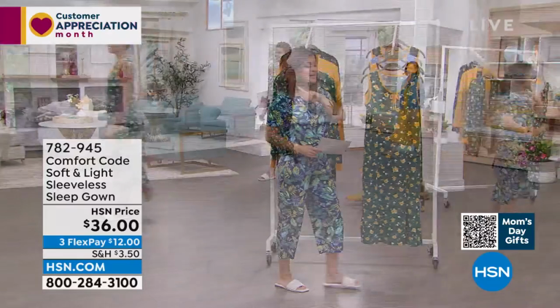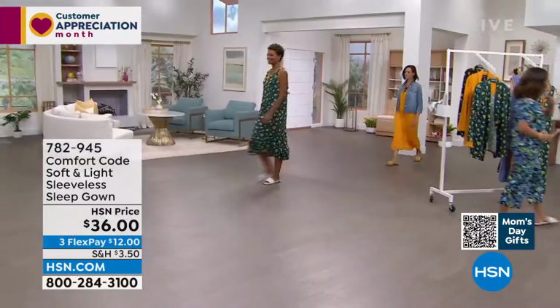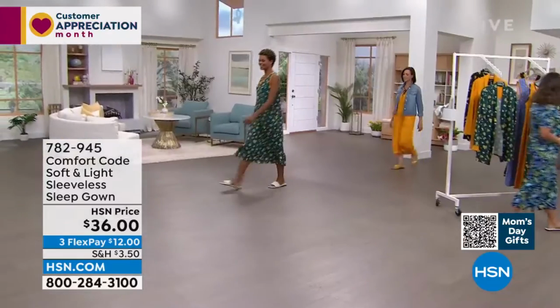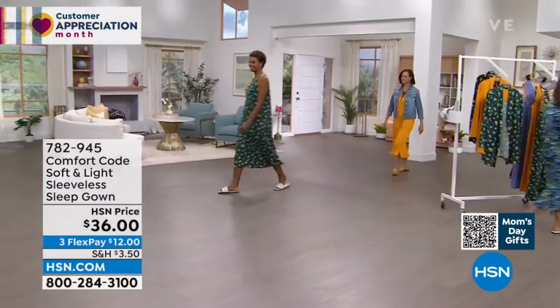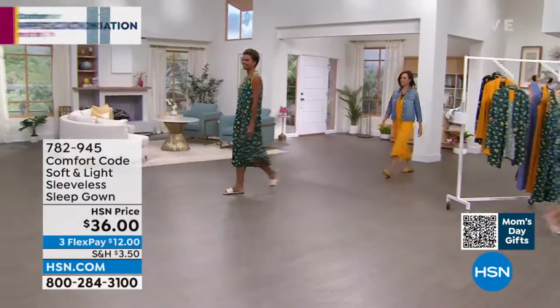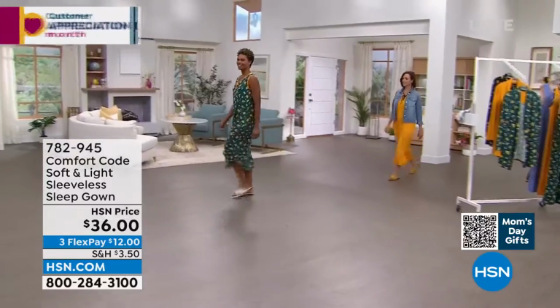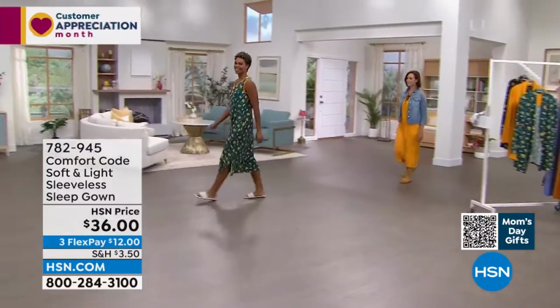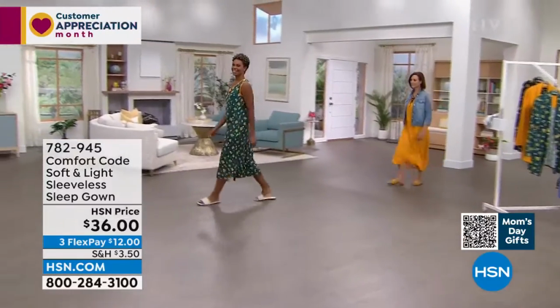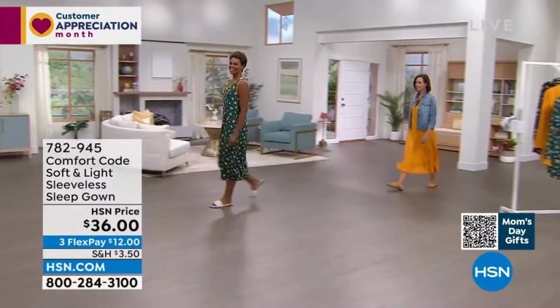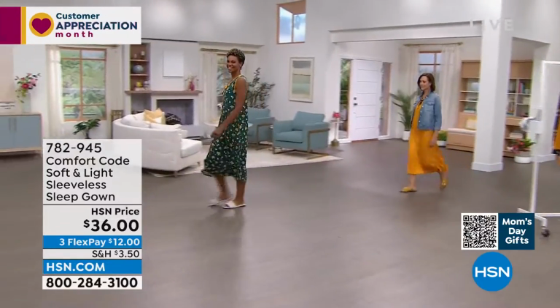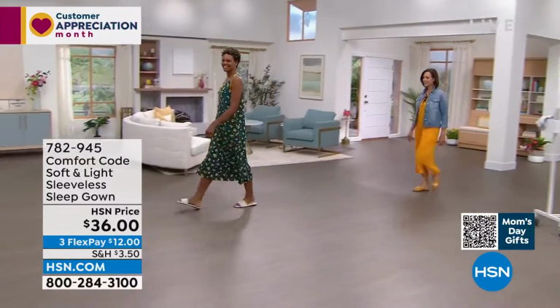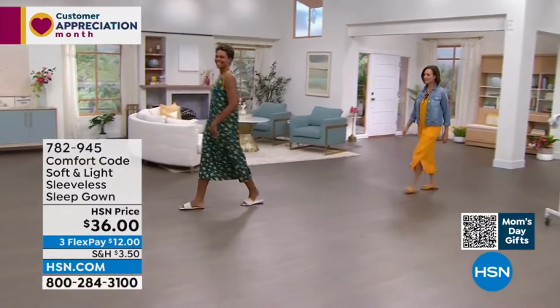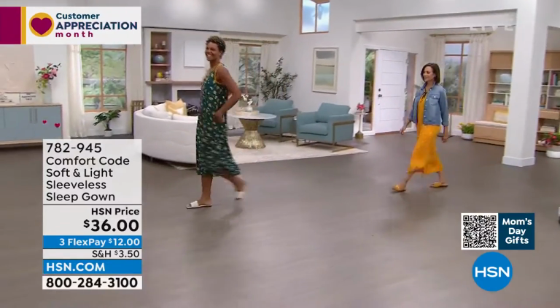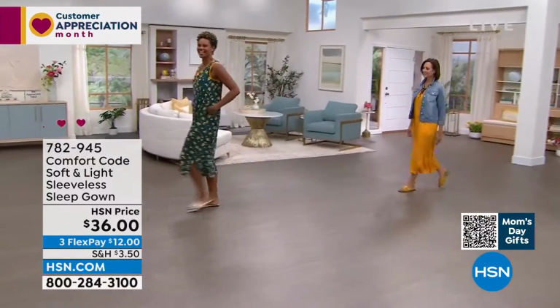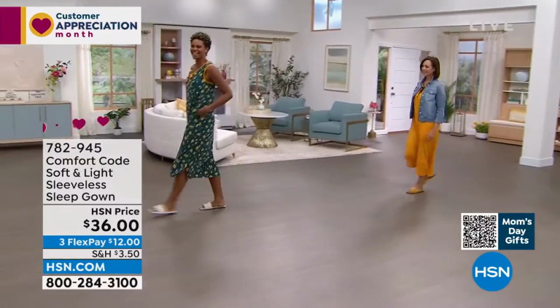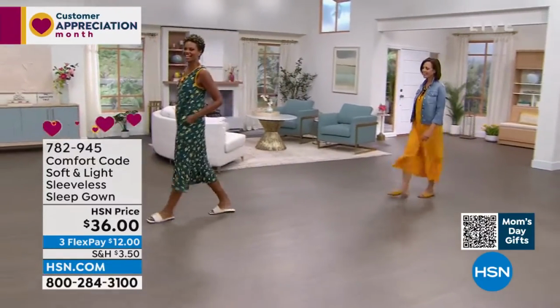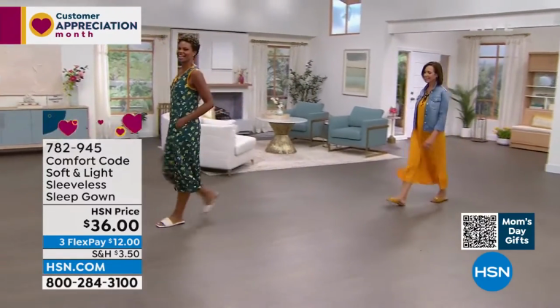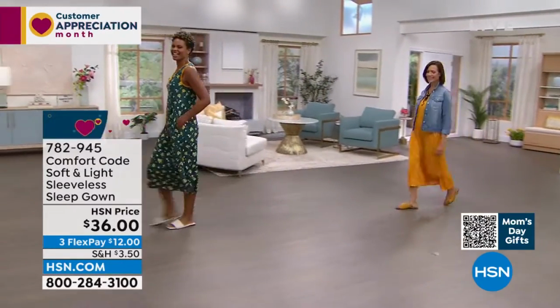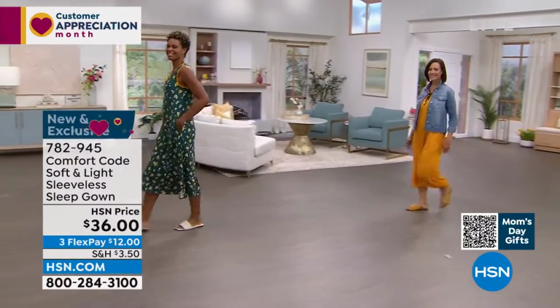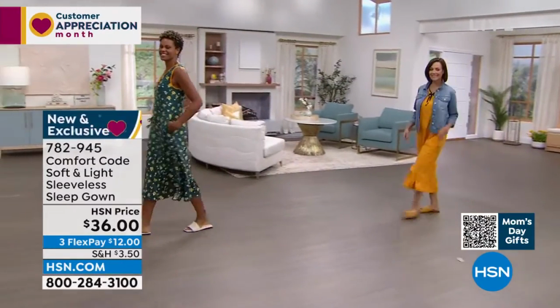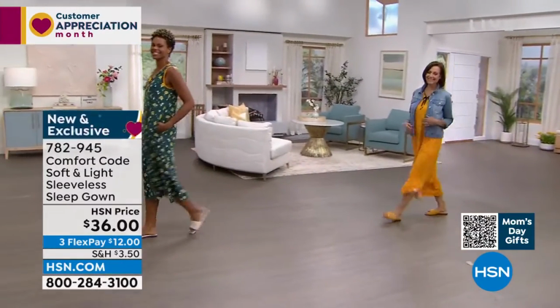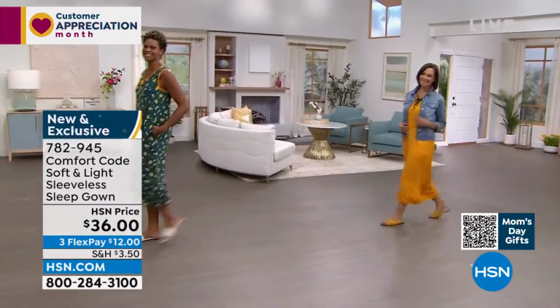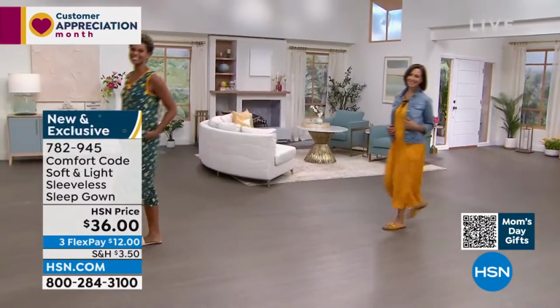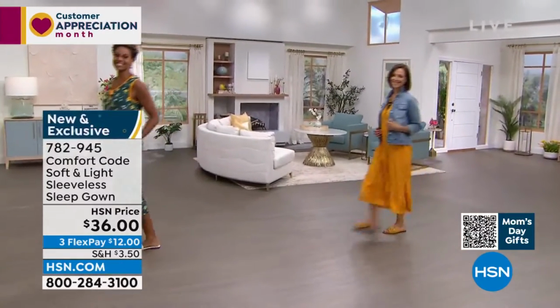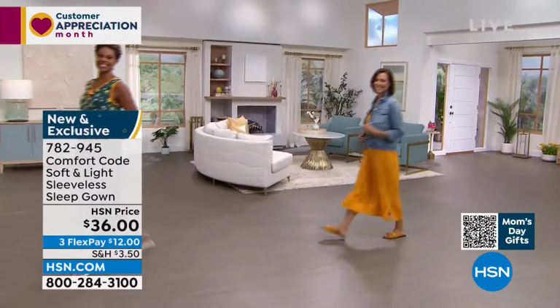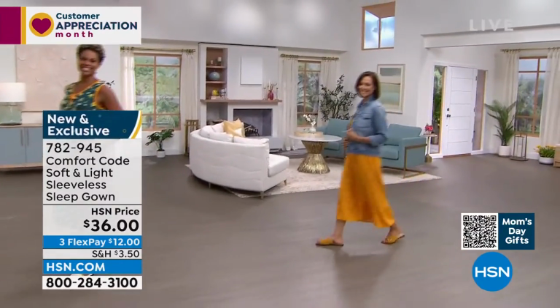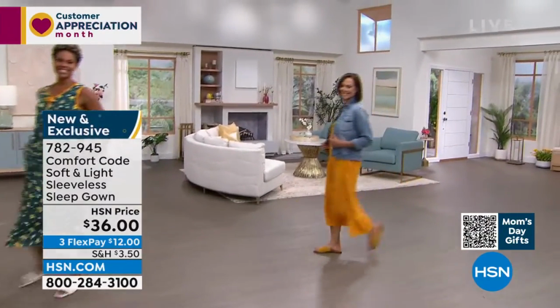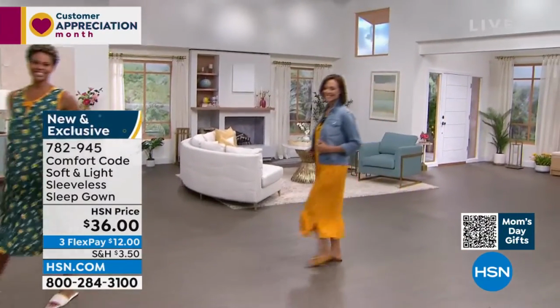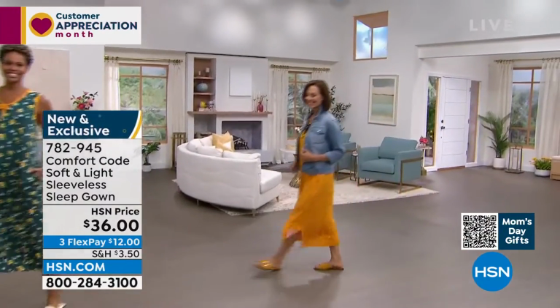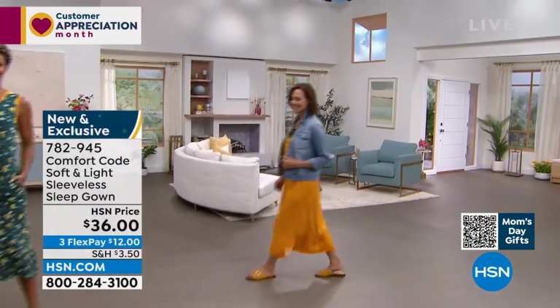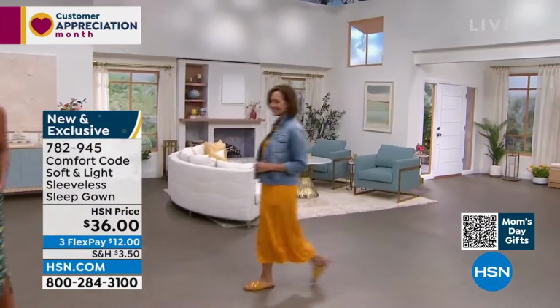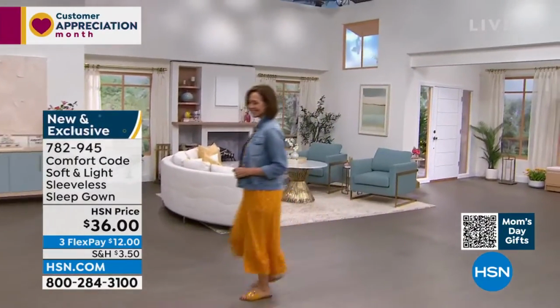My goodness, you girls look good. Oh my gosh, we did it with a denim jacket. So you could wear it out.